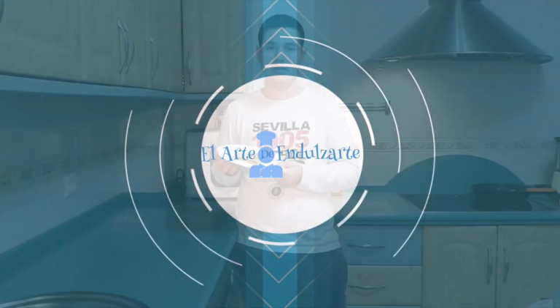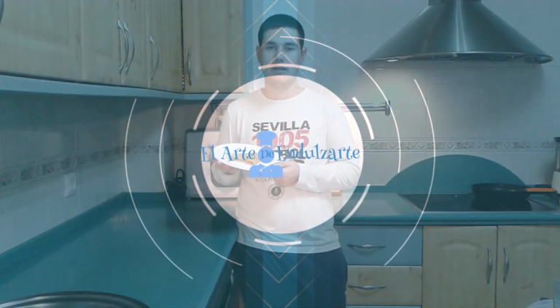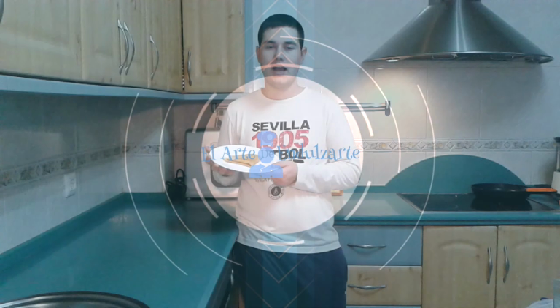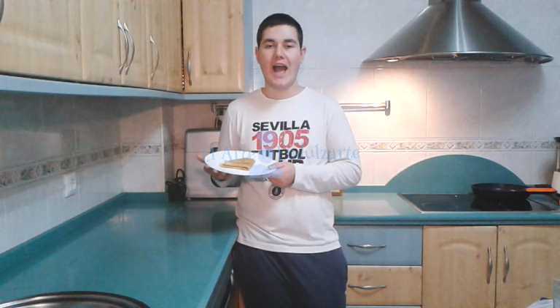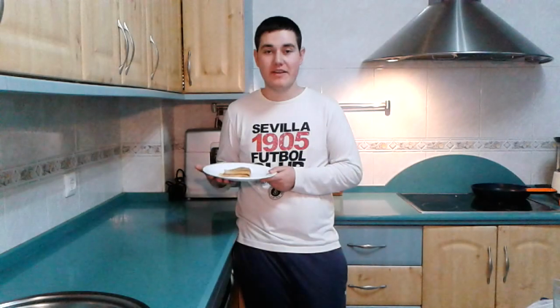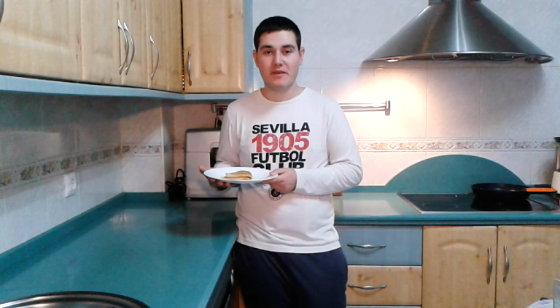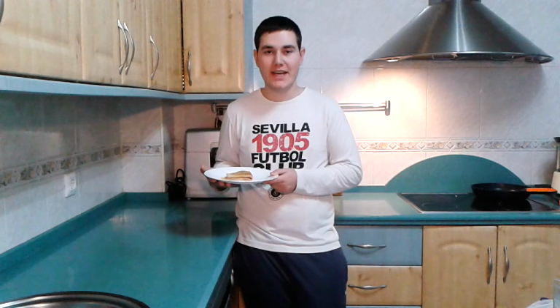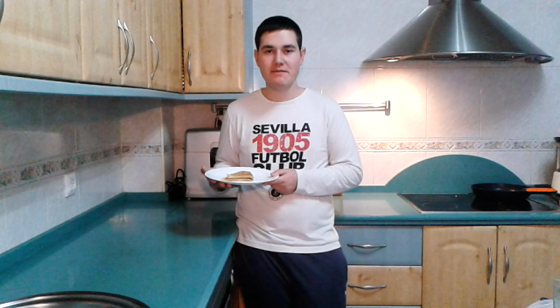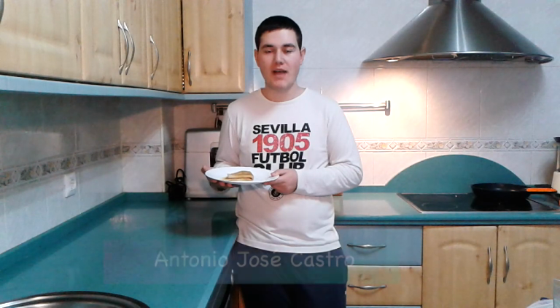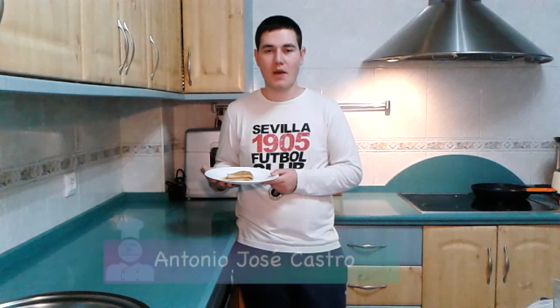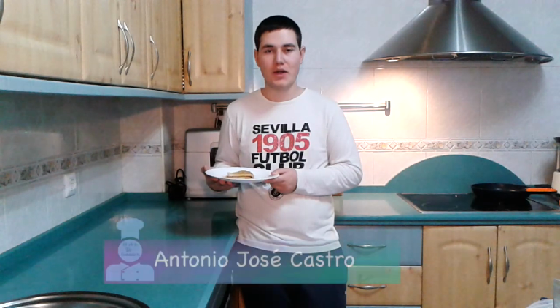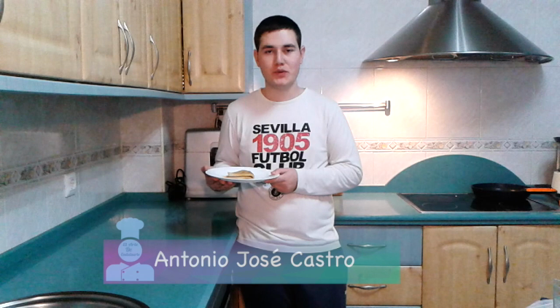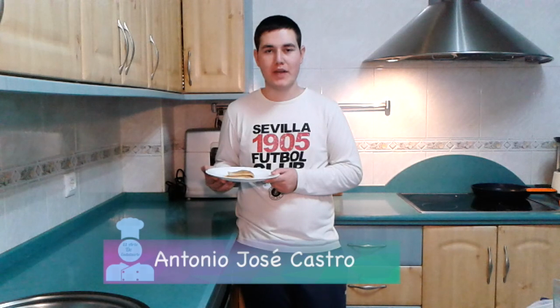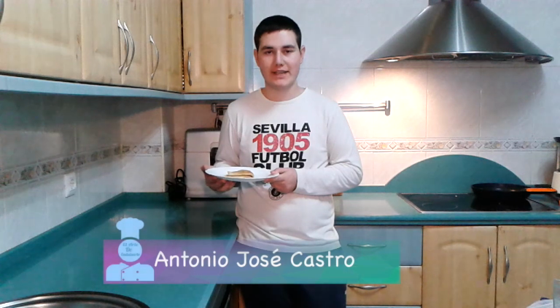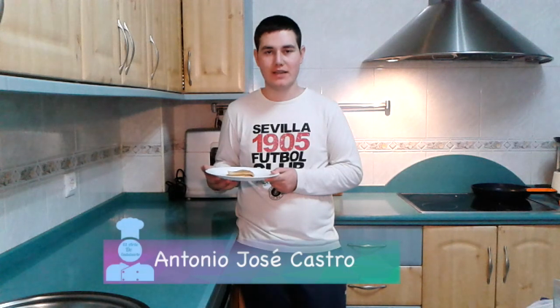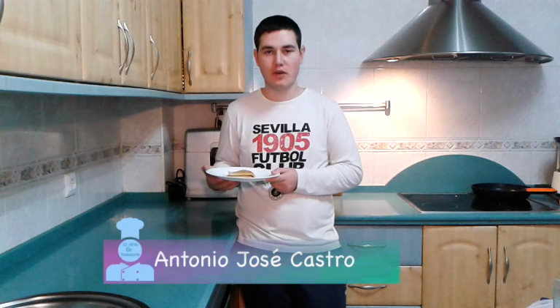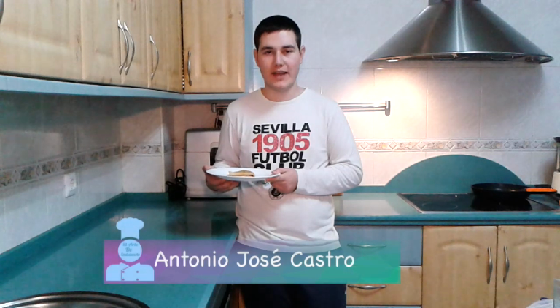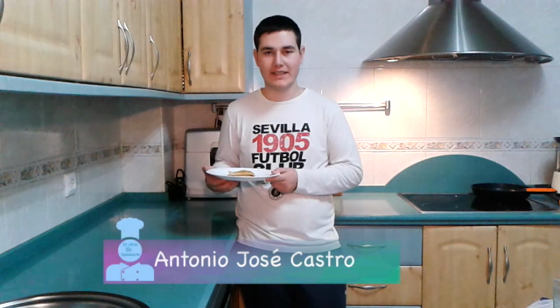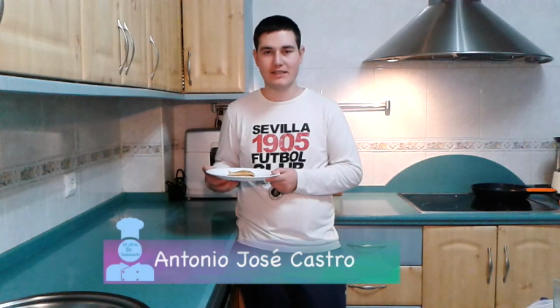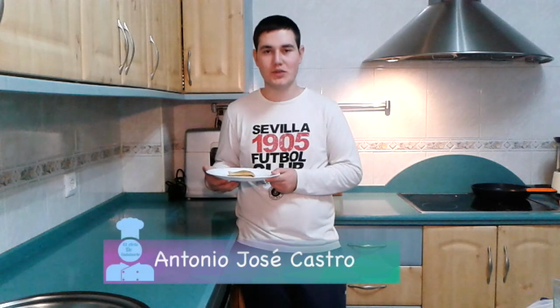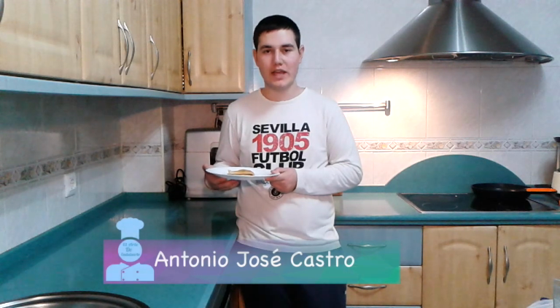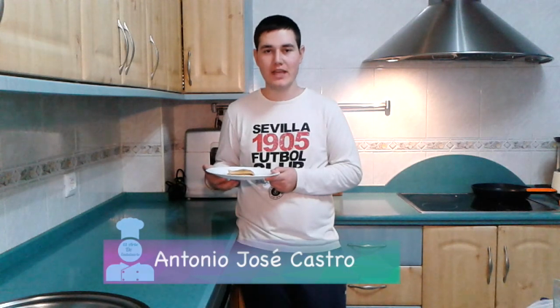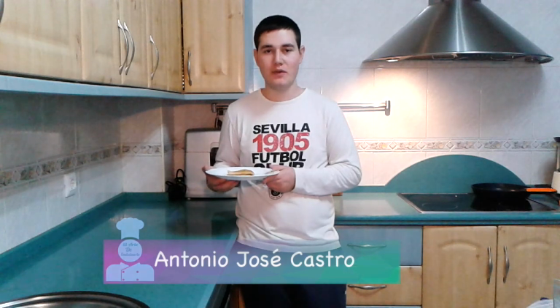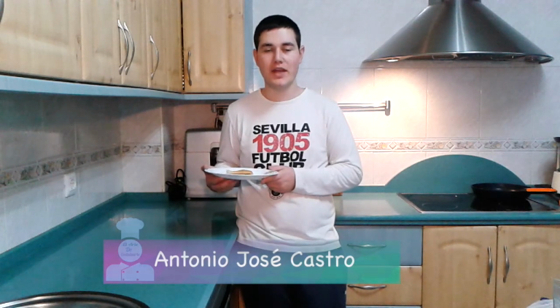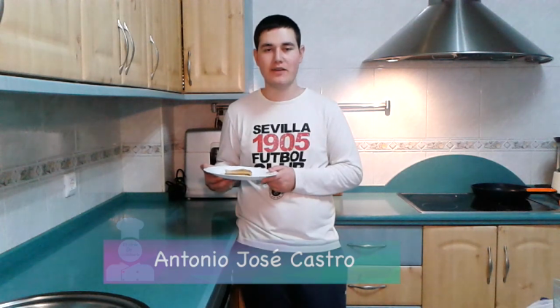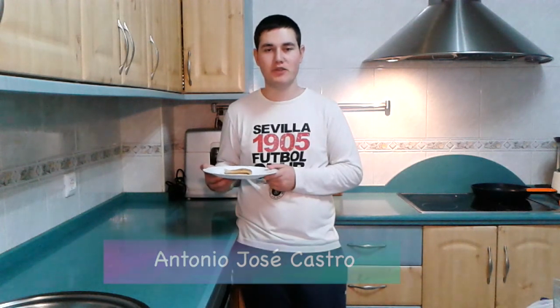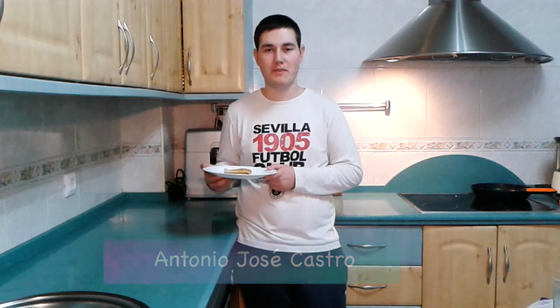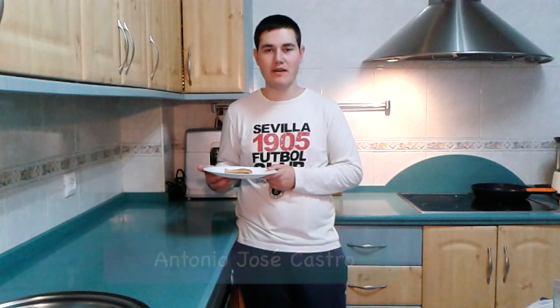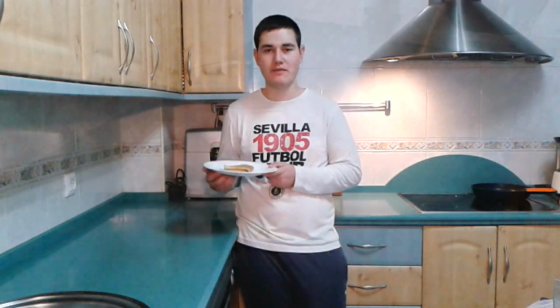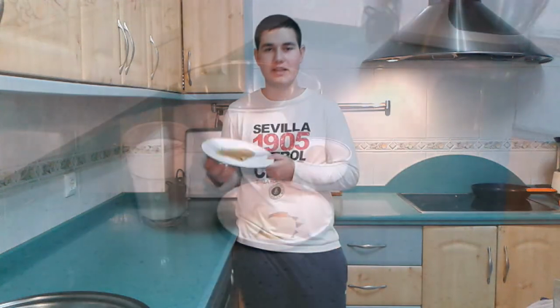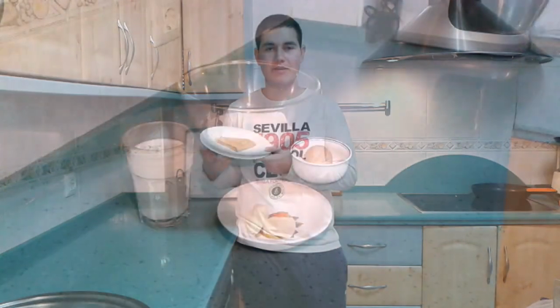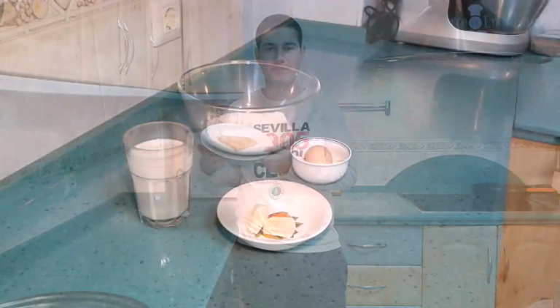Hi everybody and welcome to El Arte Endulzarte. Today we are going to prepare crepes.